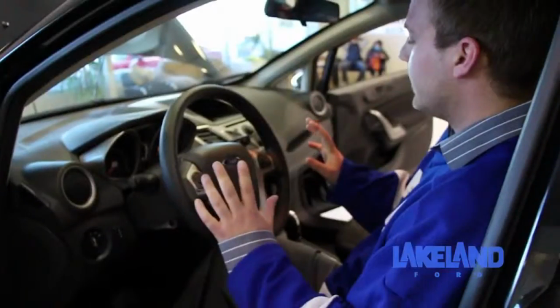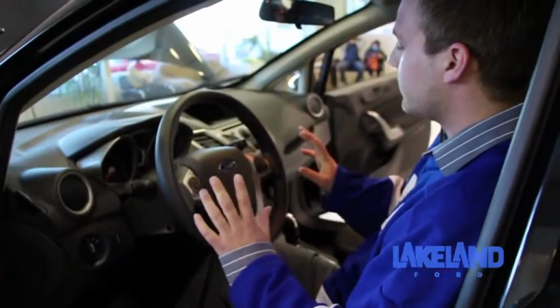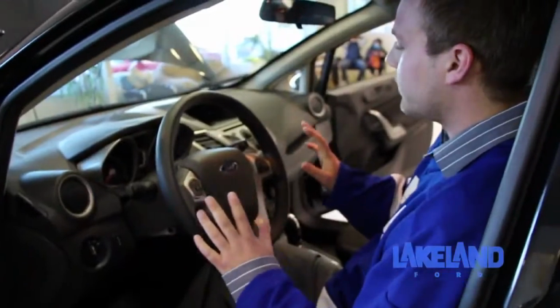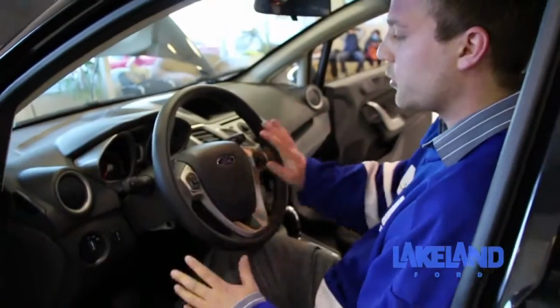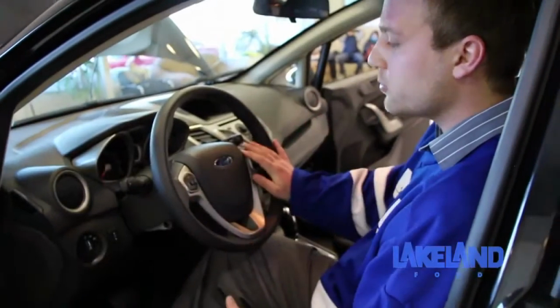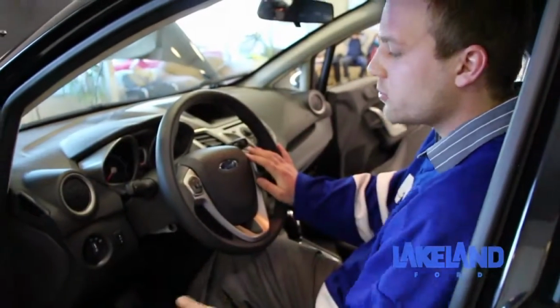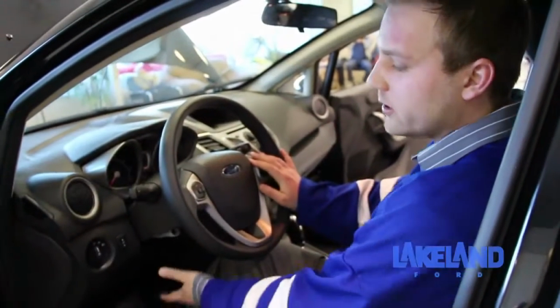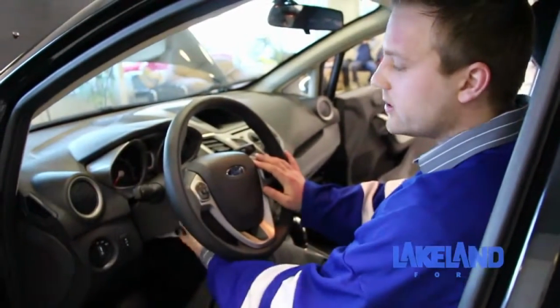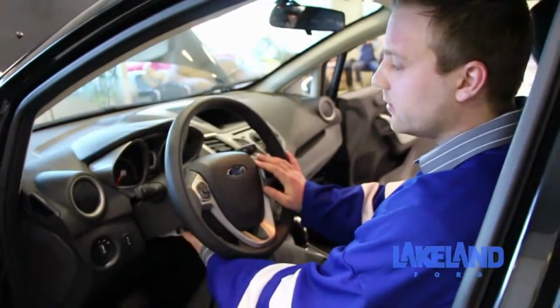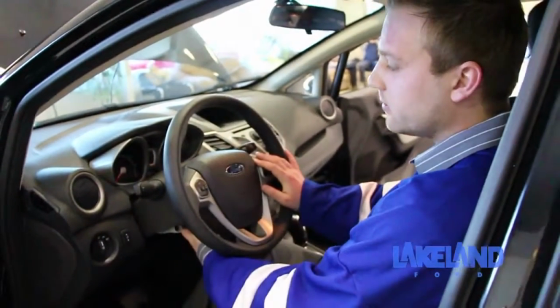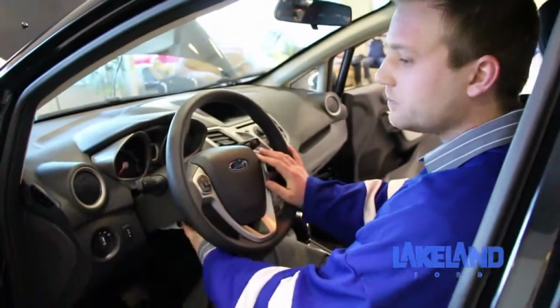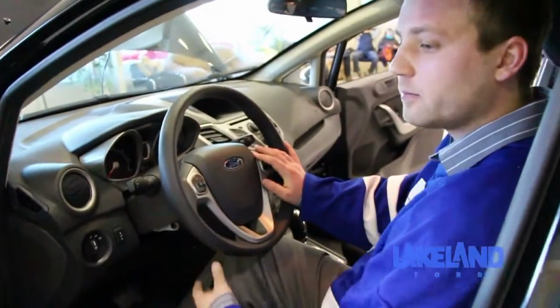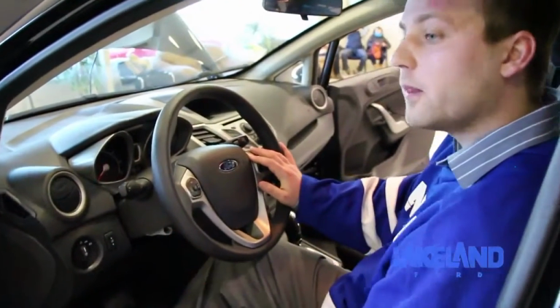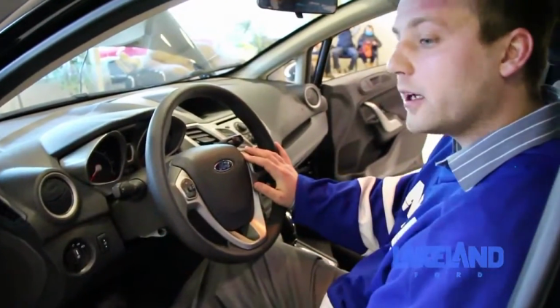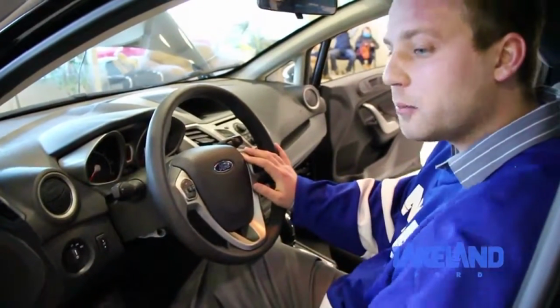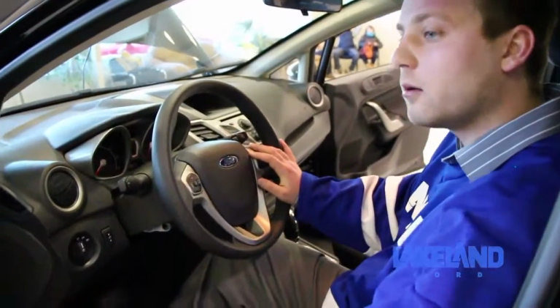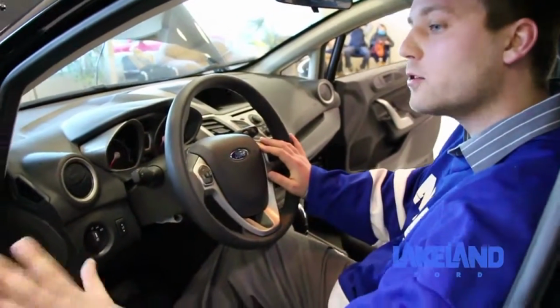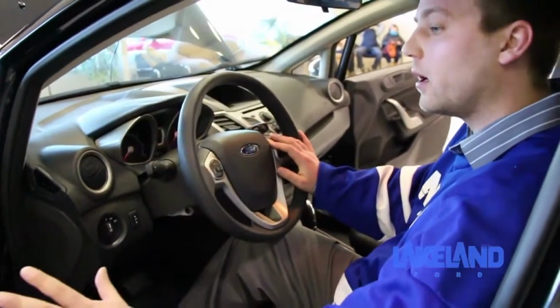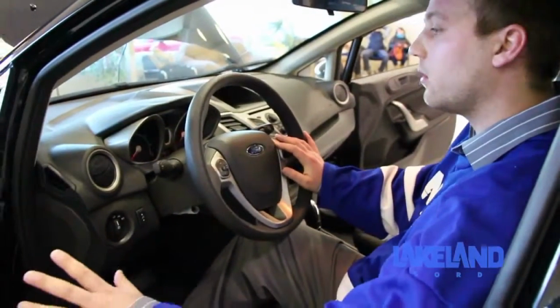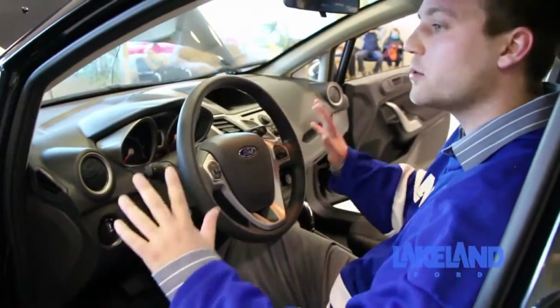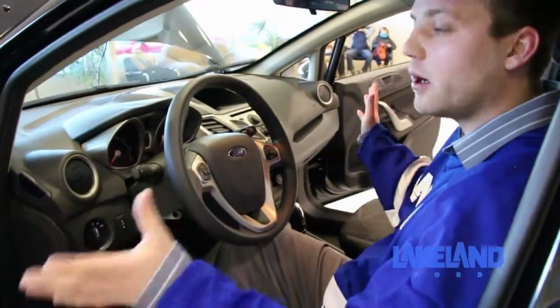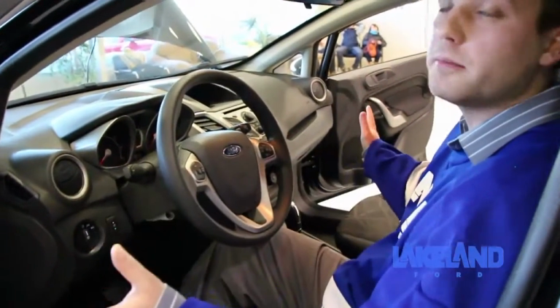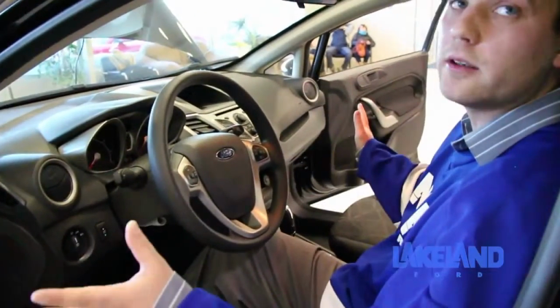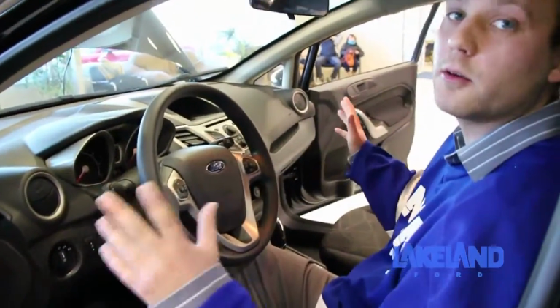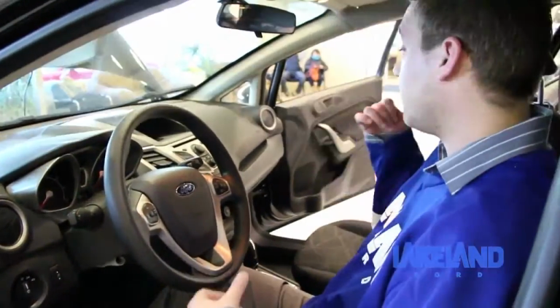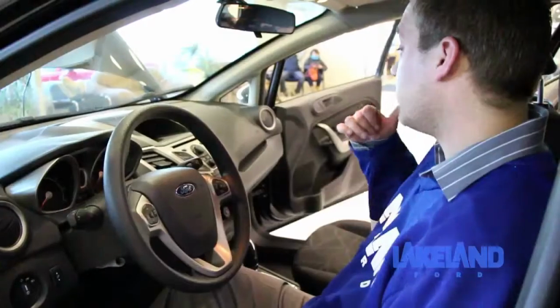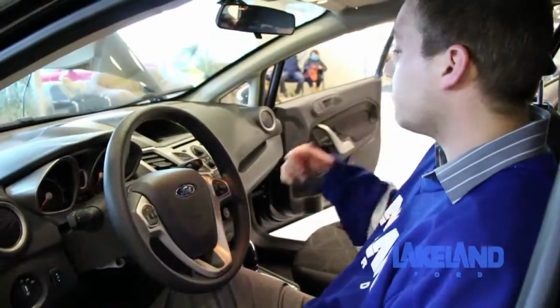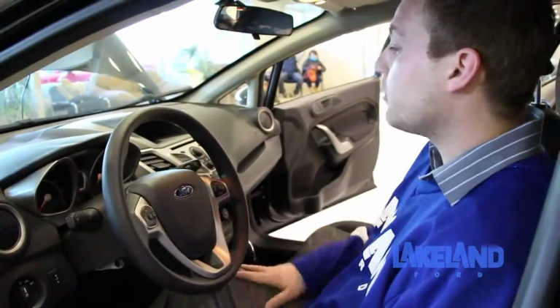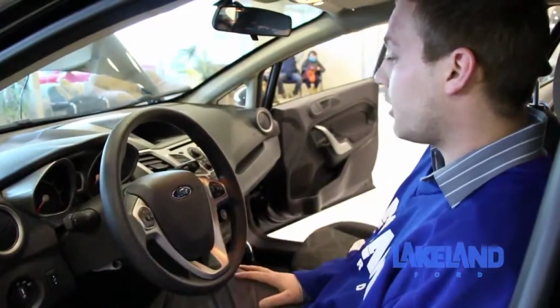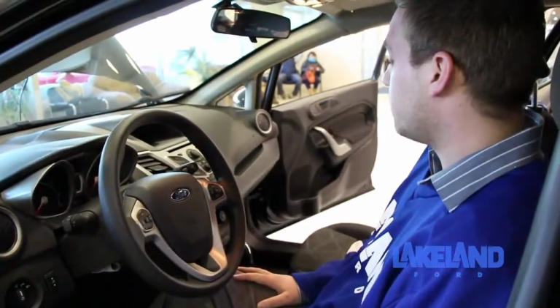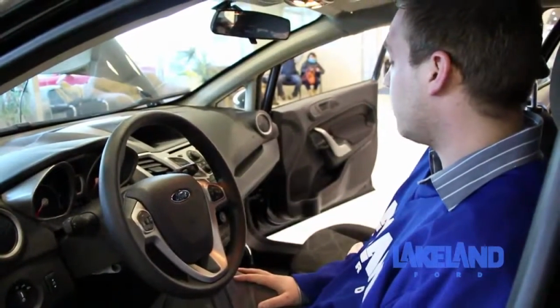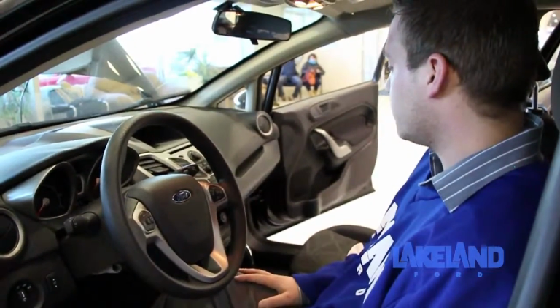It's got your cruise control, your tilt, your power windows, power locks, your power mirrors, and the rear defrost button.